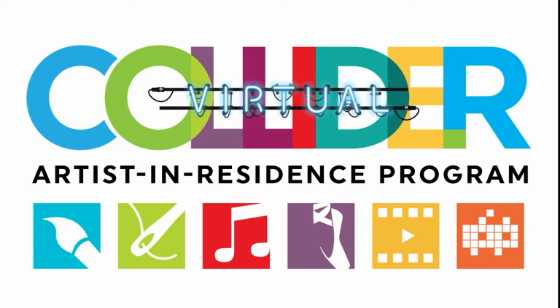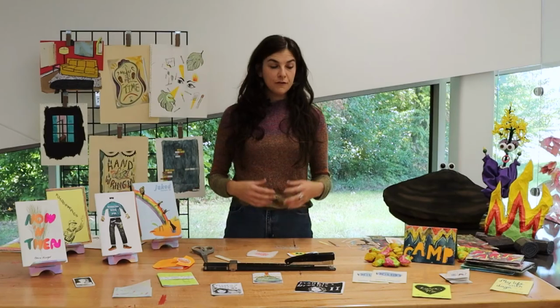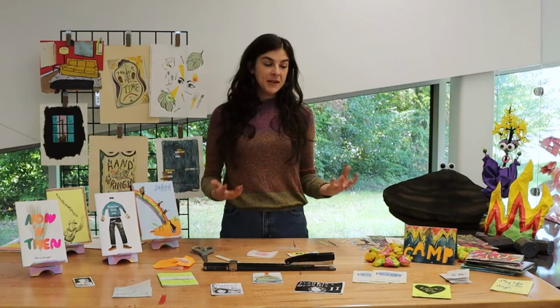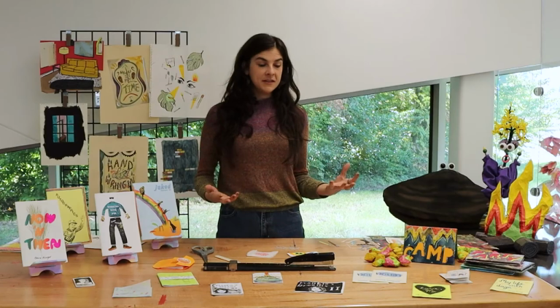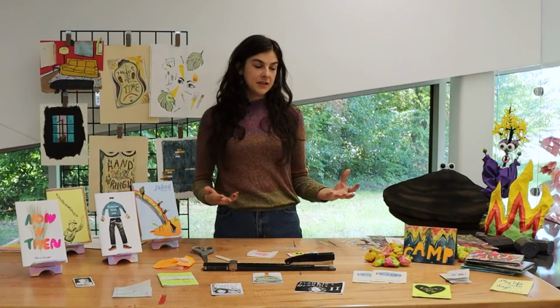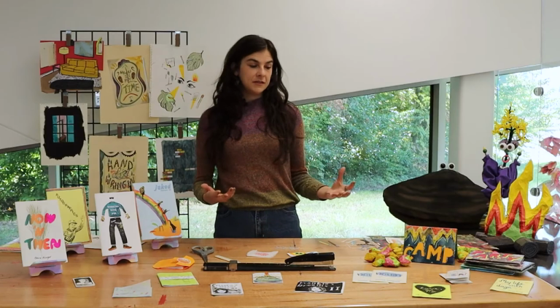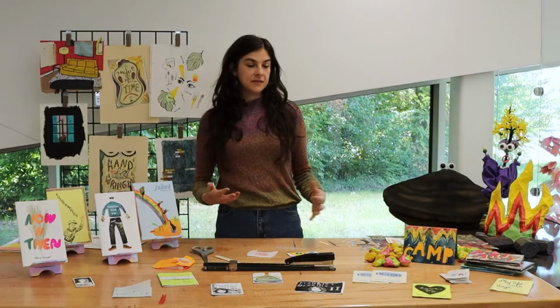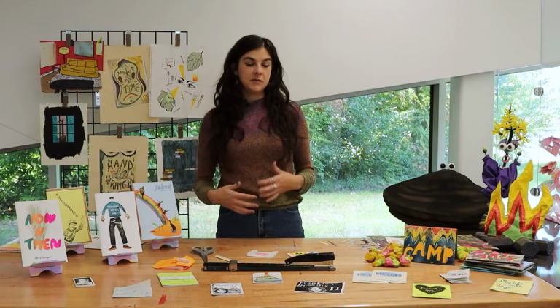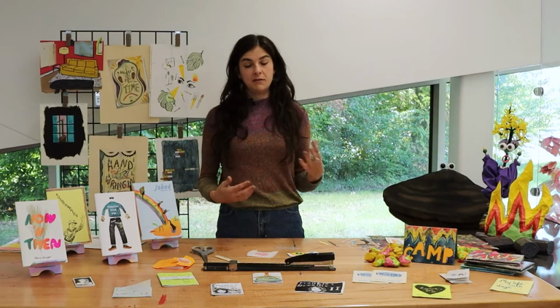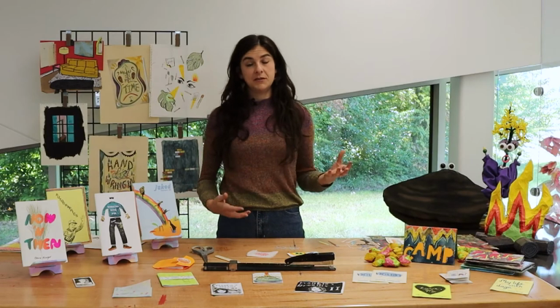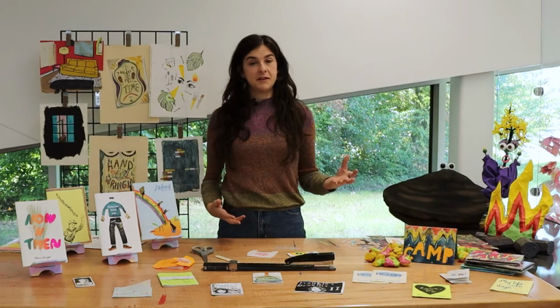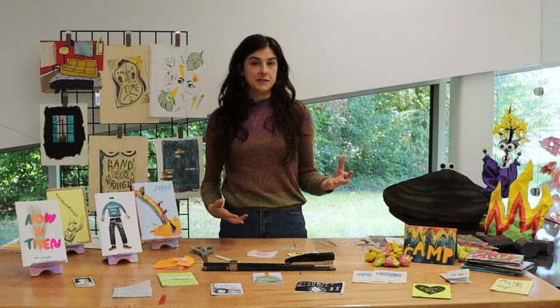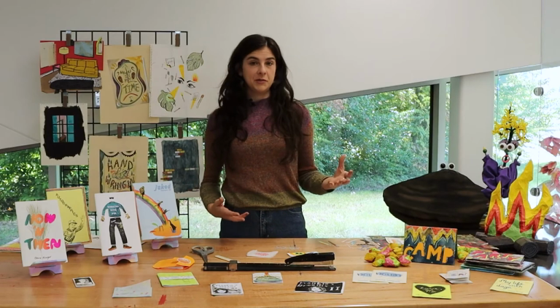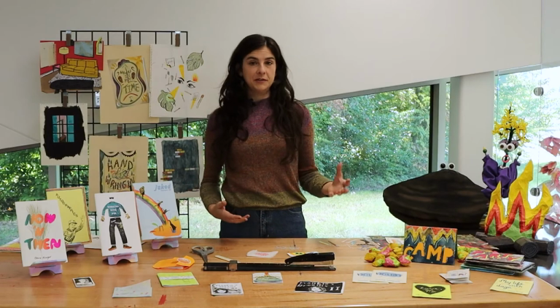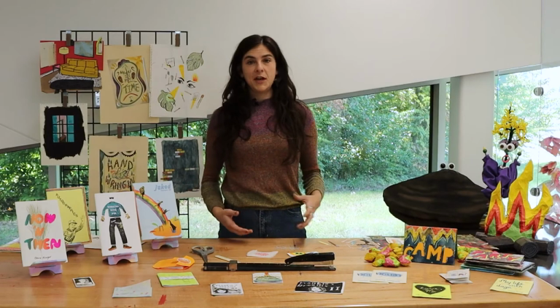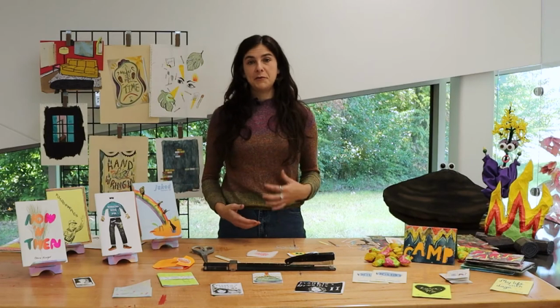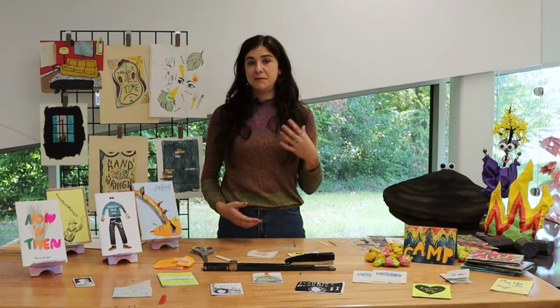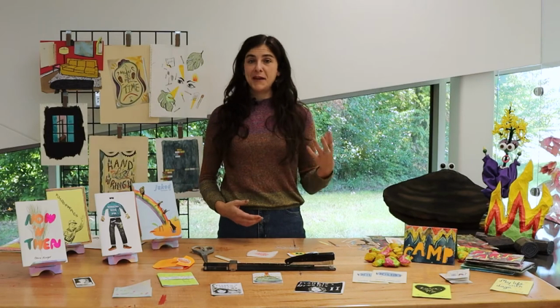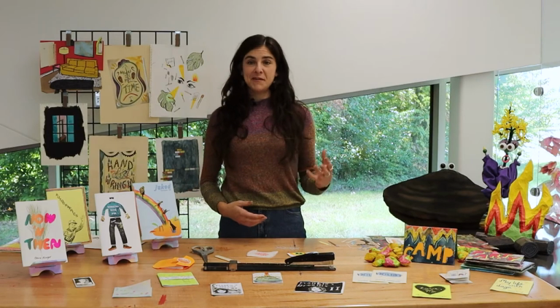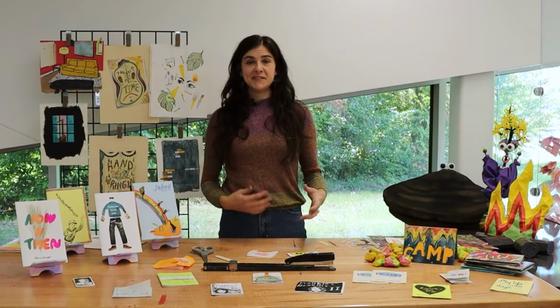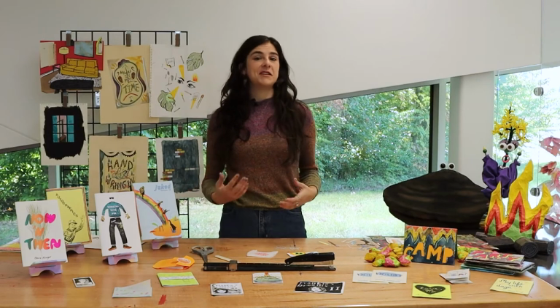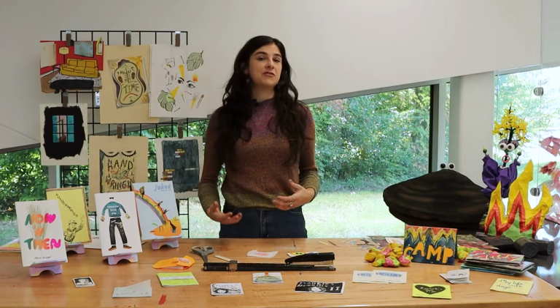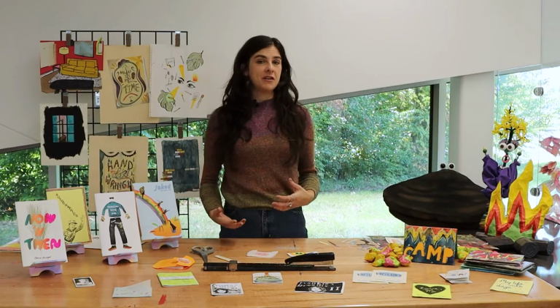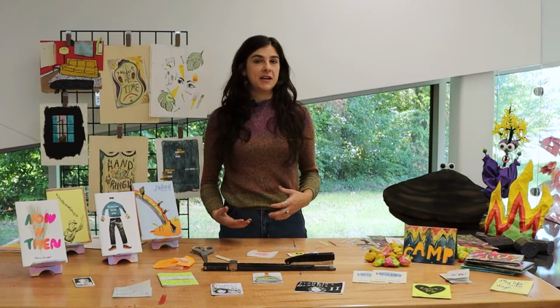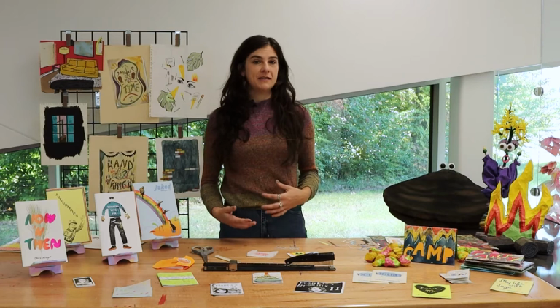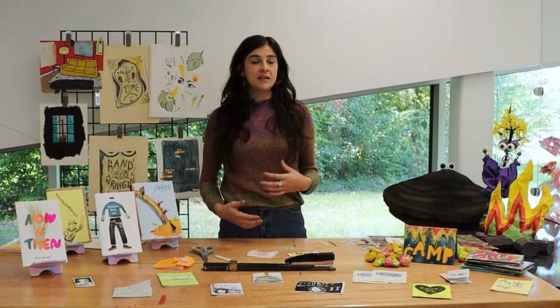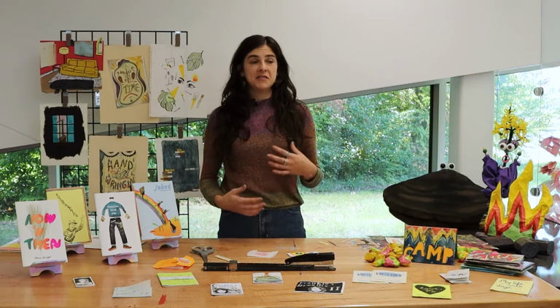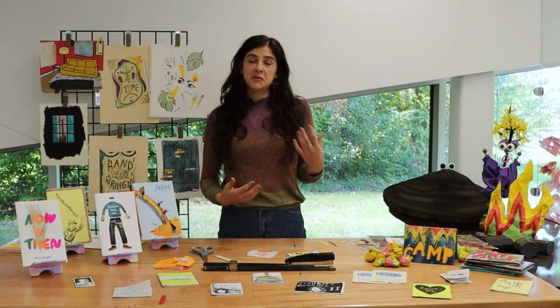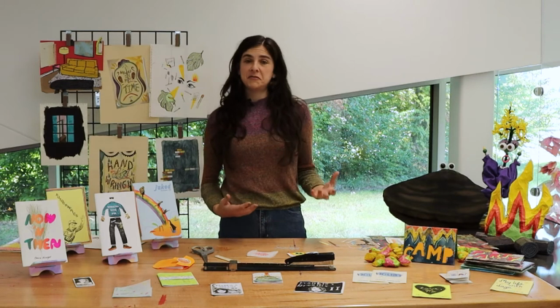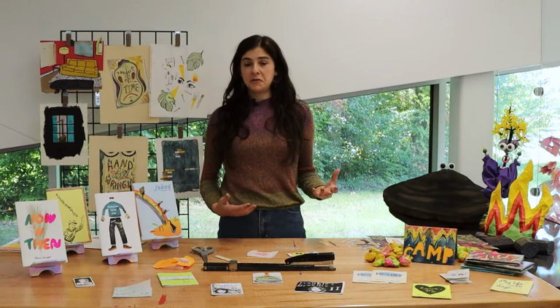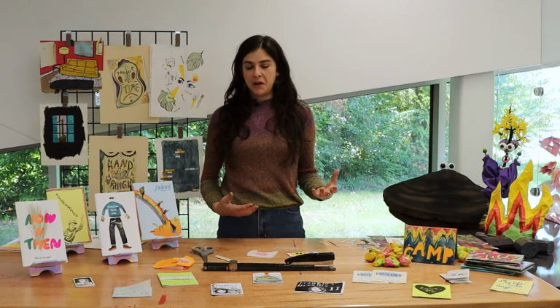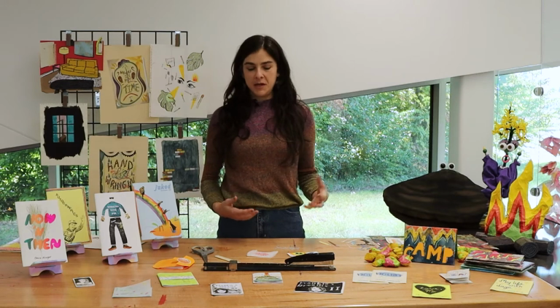For making zines, materials are very simple. We need paper, something to draw with, and something to photocopy.